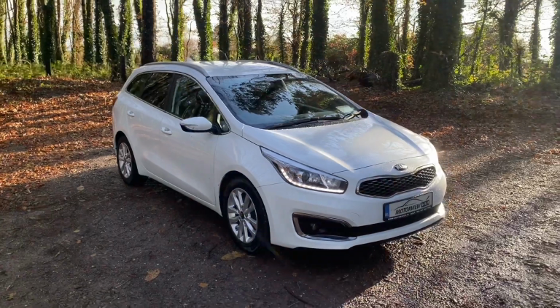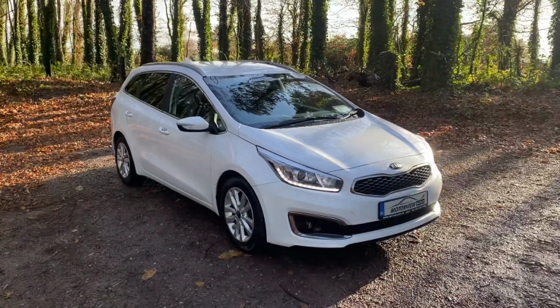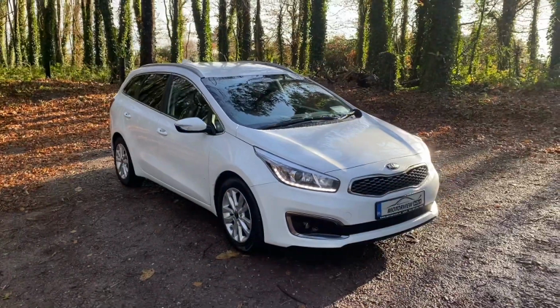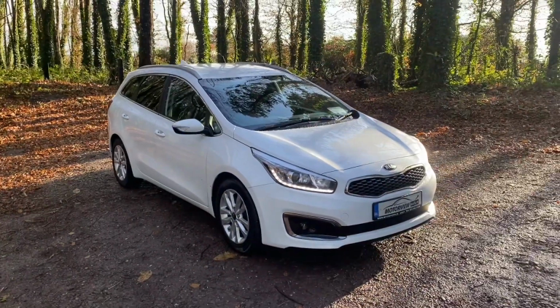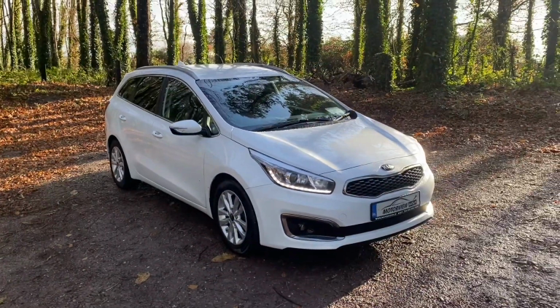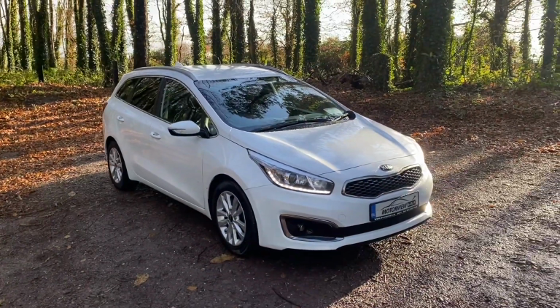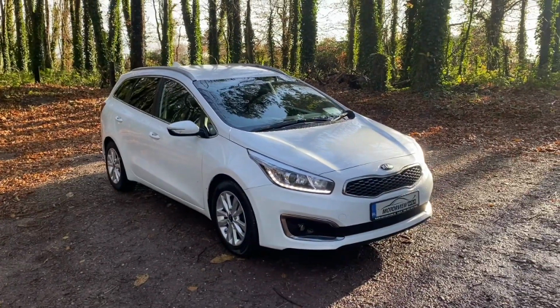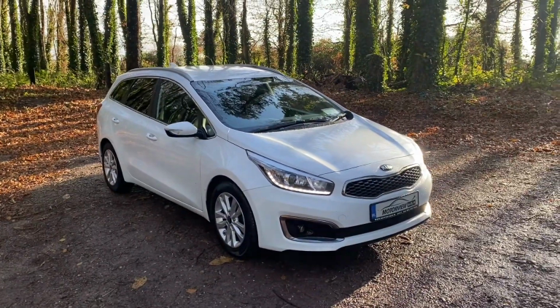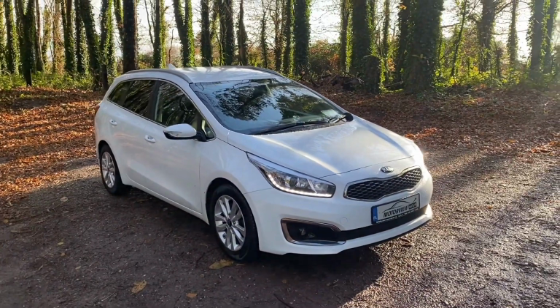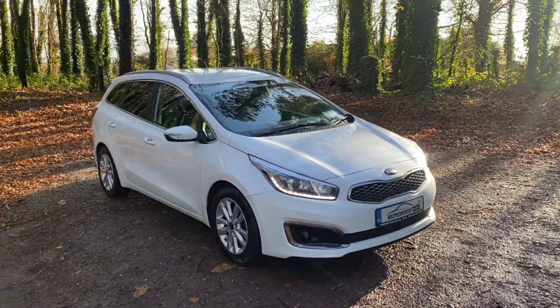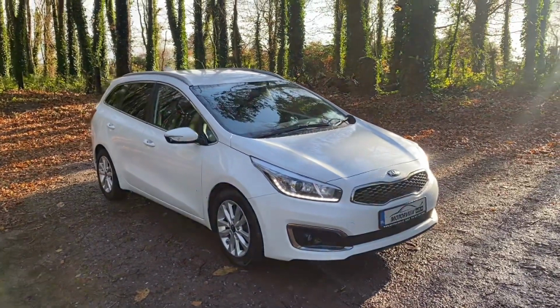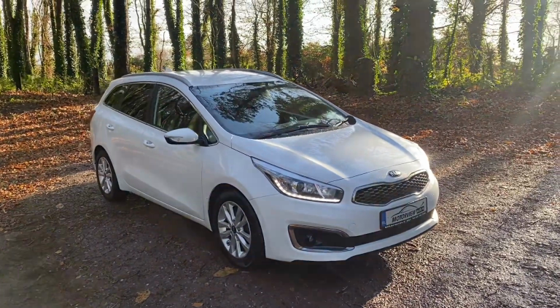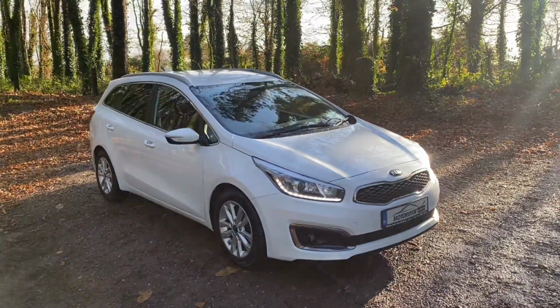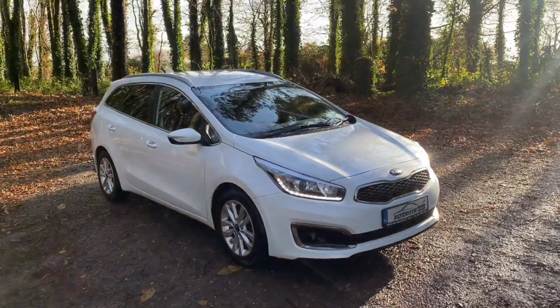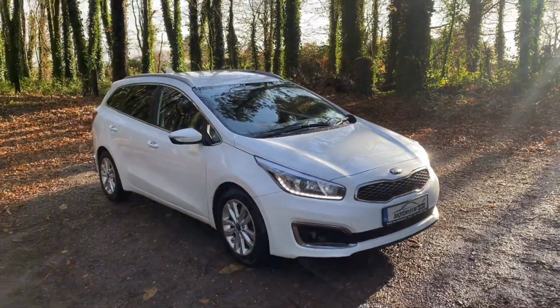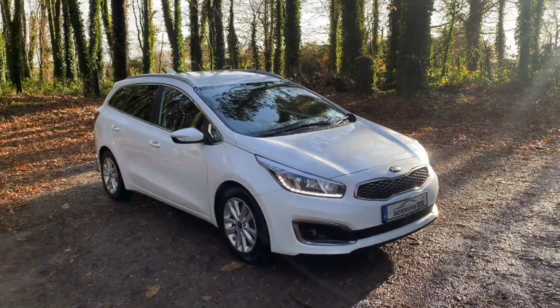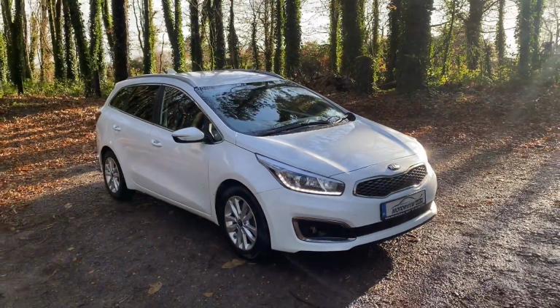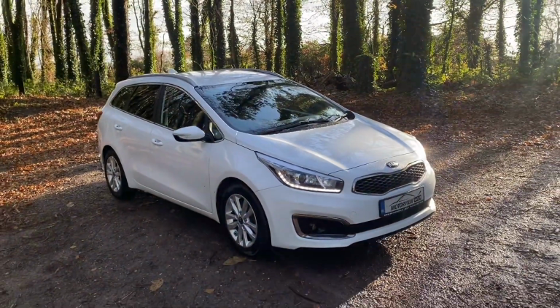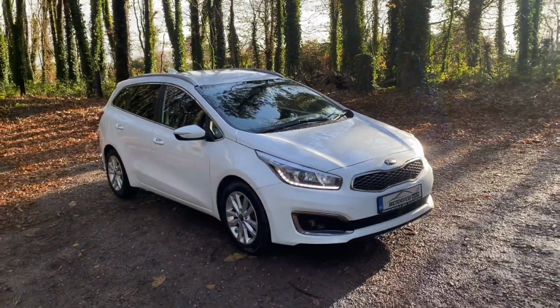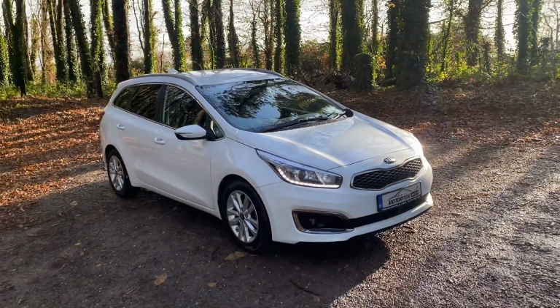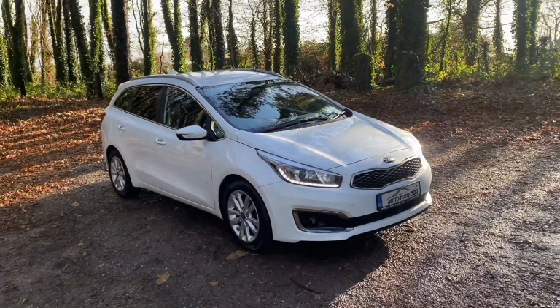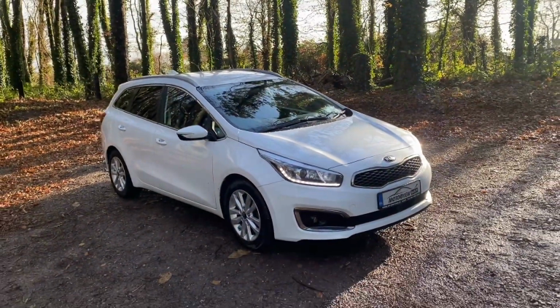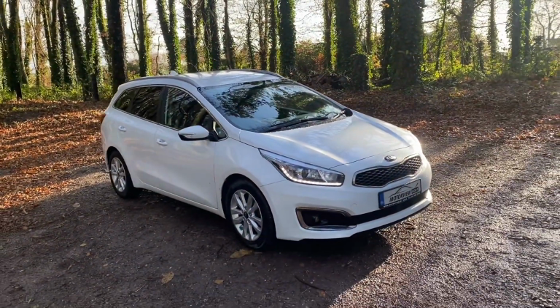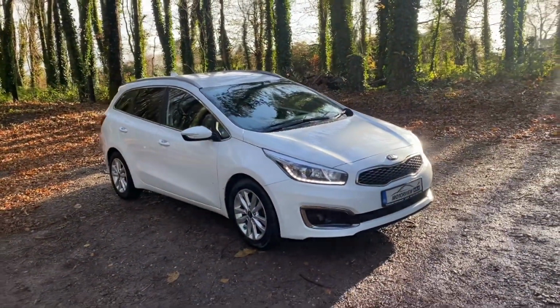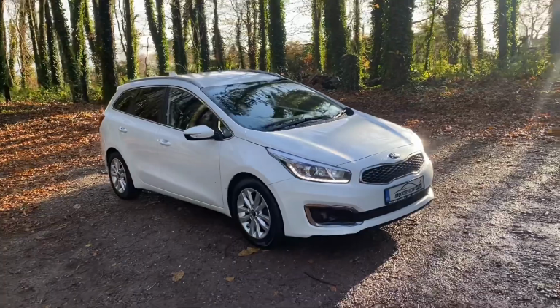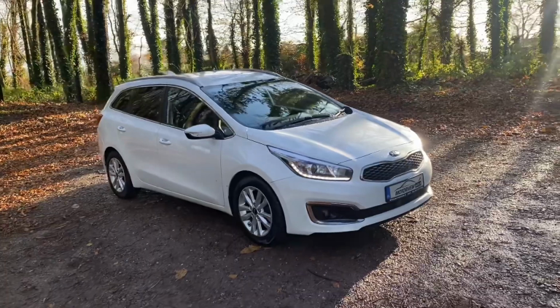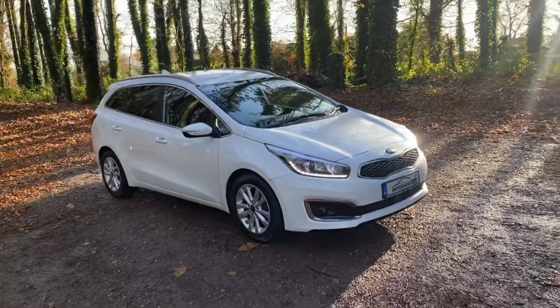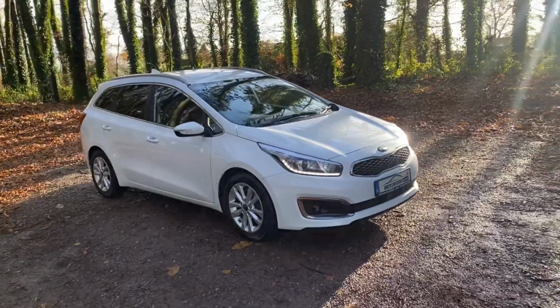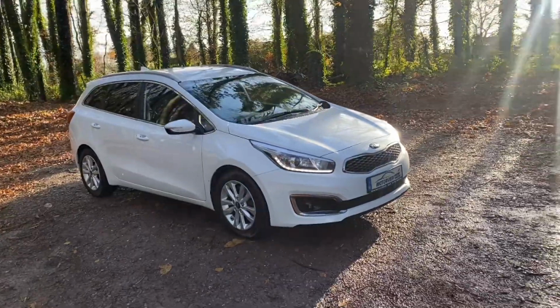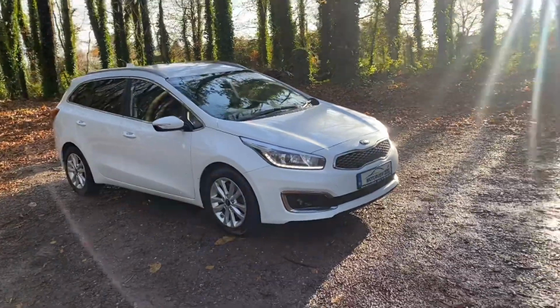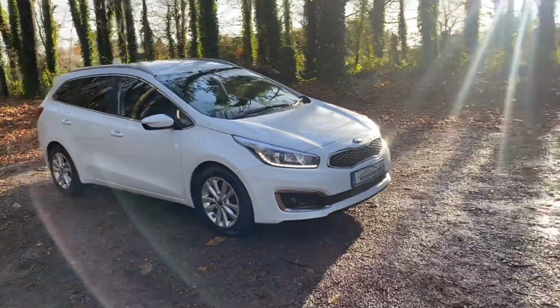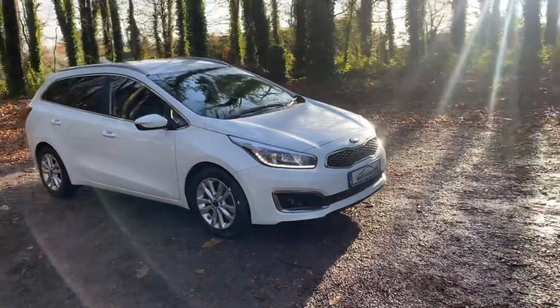Hello everyone, Craig here from Motorview Kia Middleton. Today we're showing you our 2018 Kia Ceed Estate.